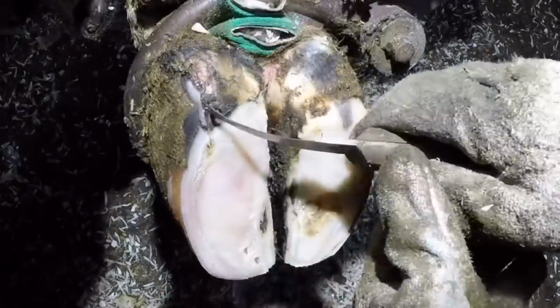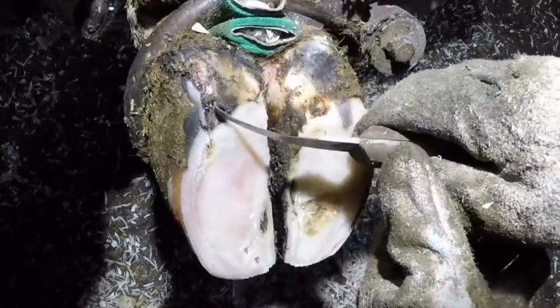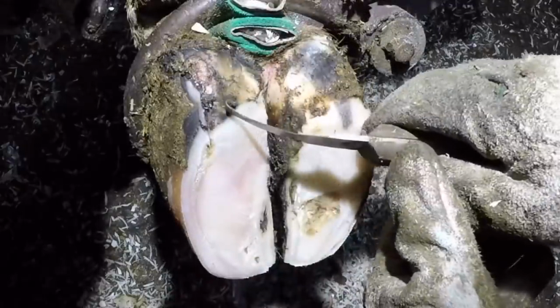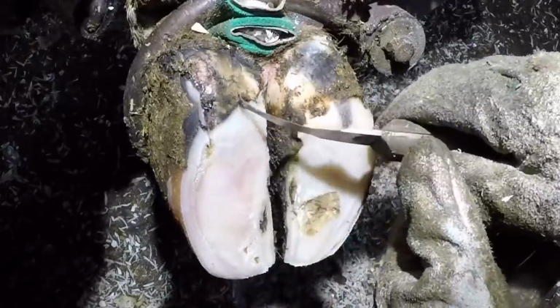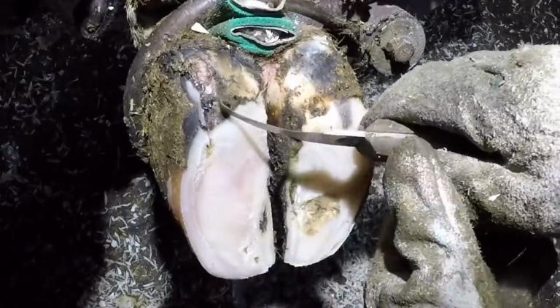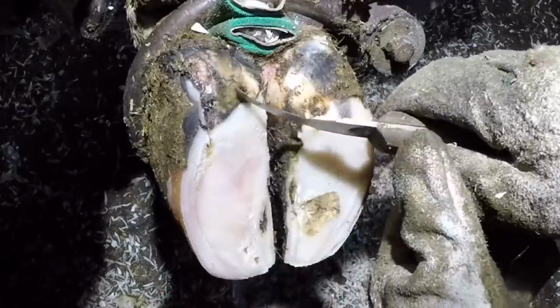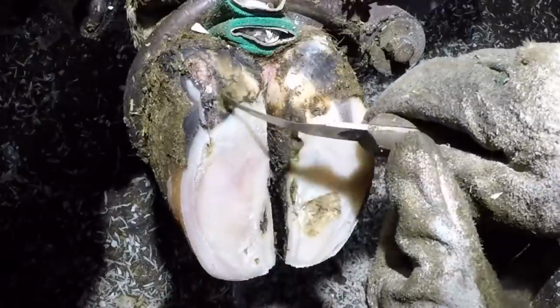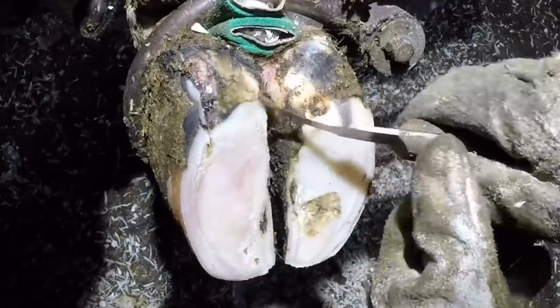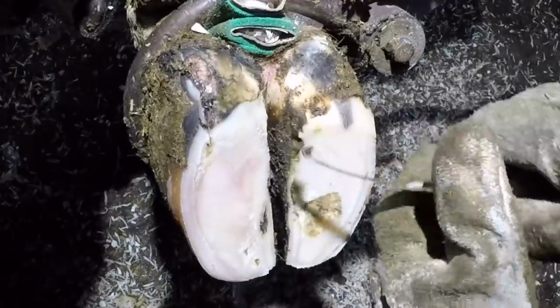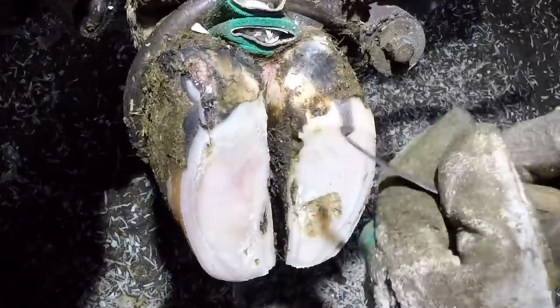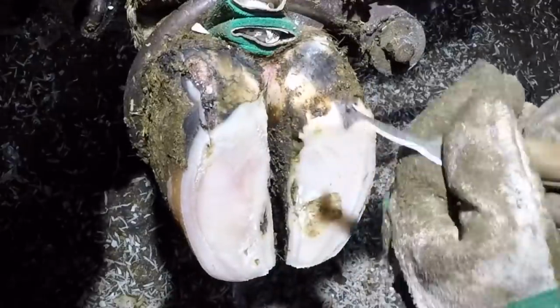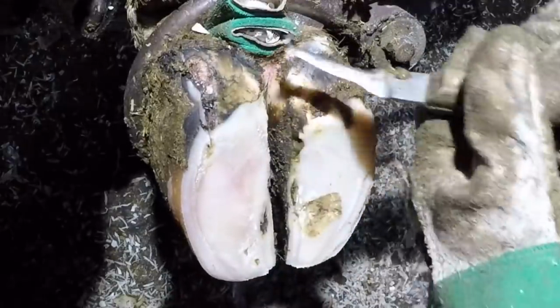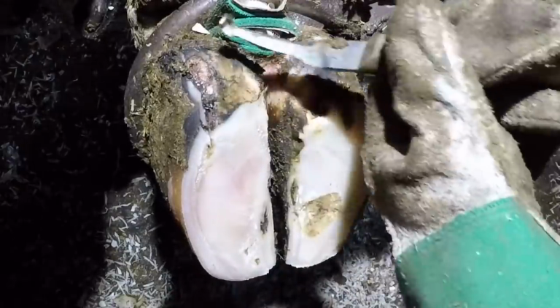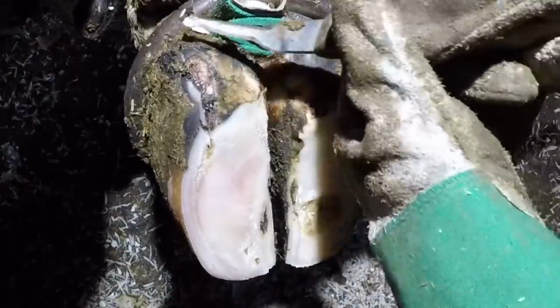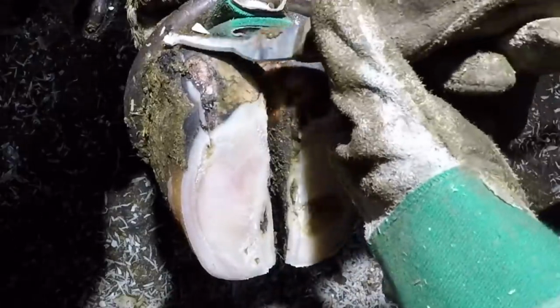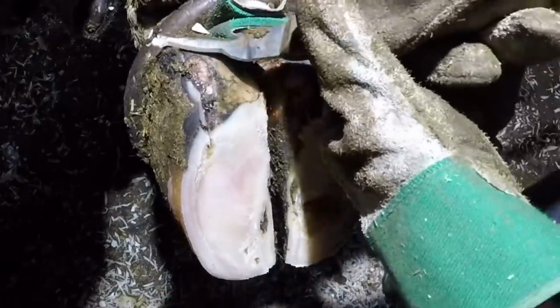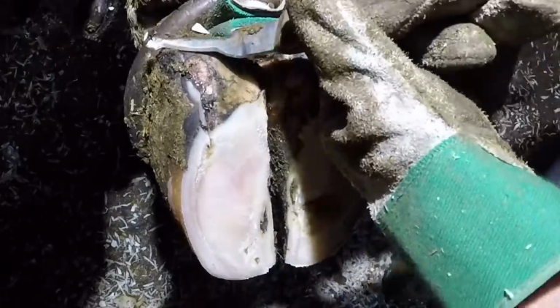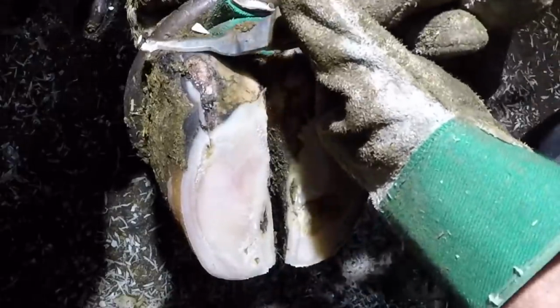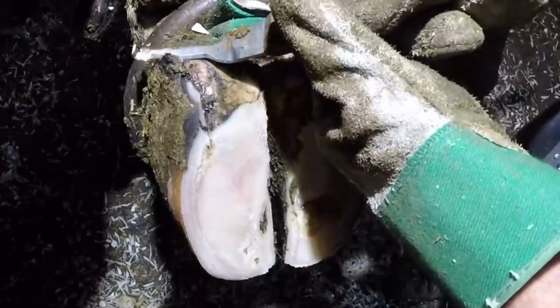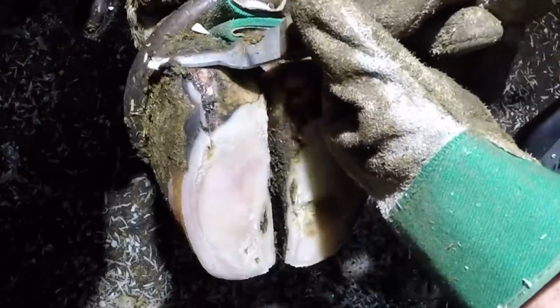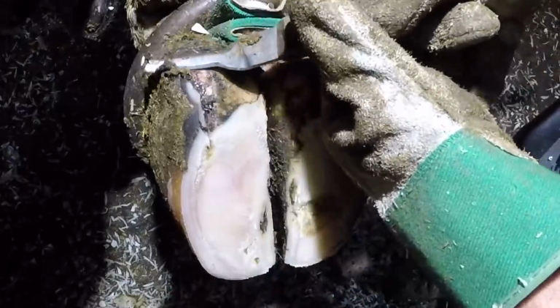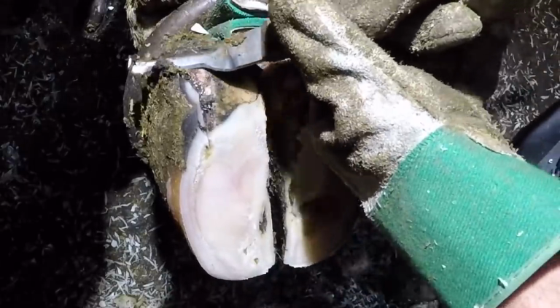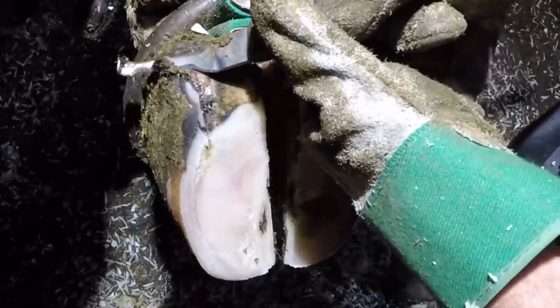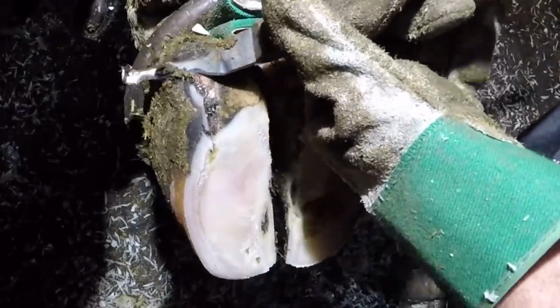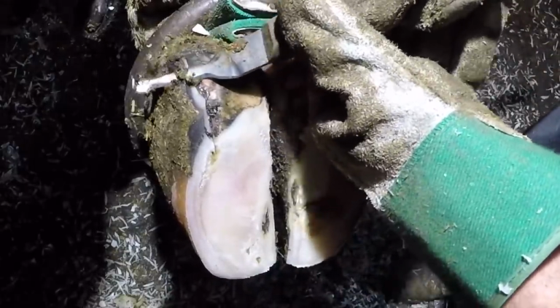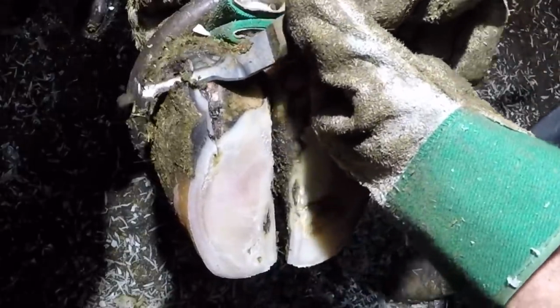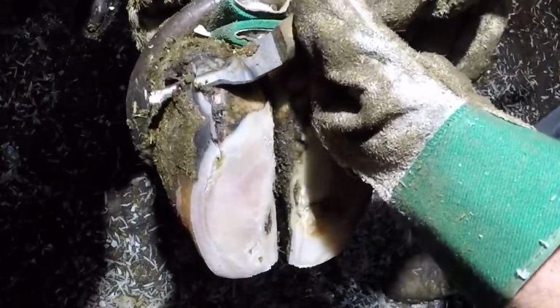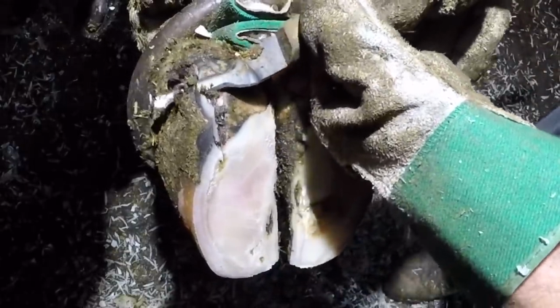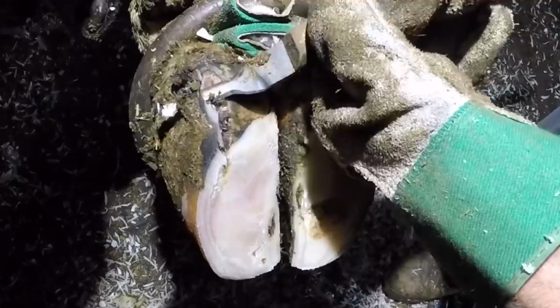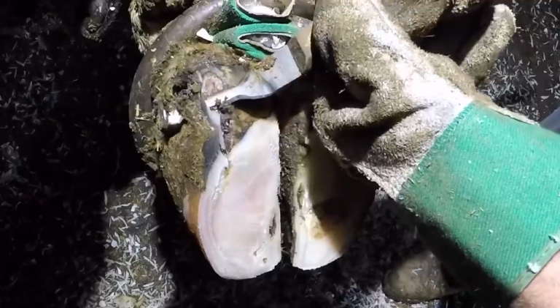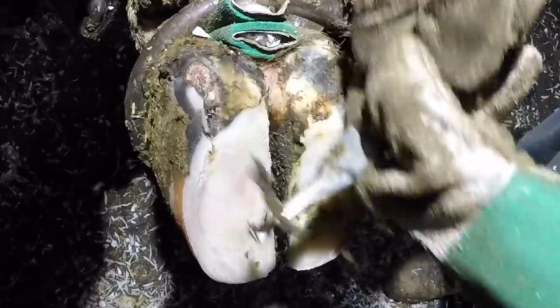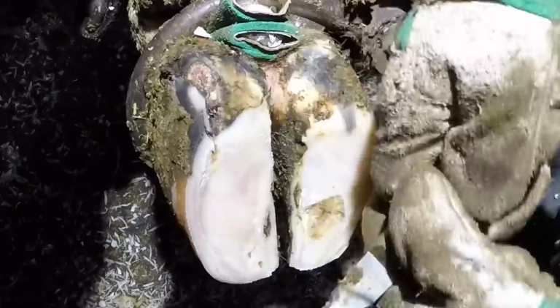The next step, now that I've got this foot shaped up, is to remove the loose hoof from around the defect itself.